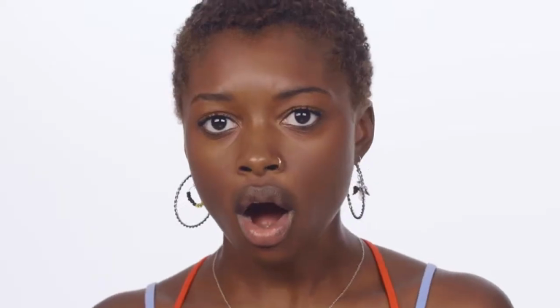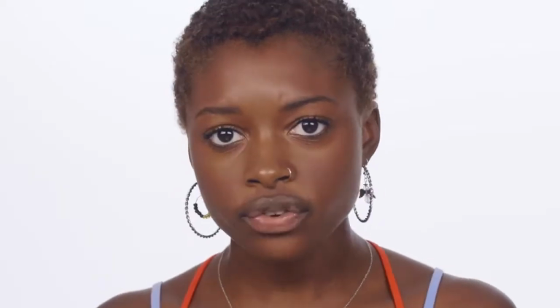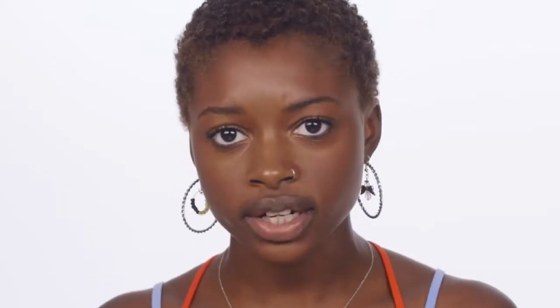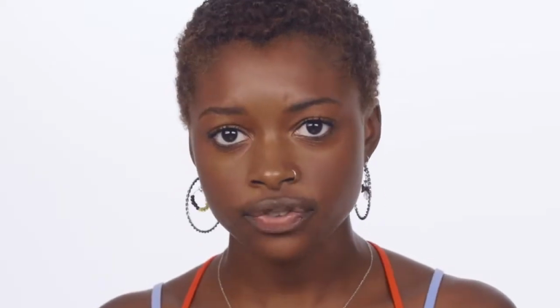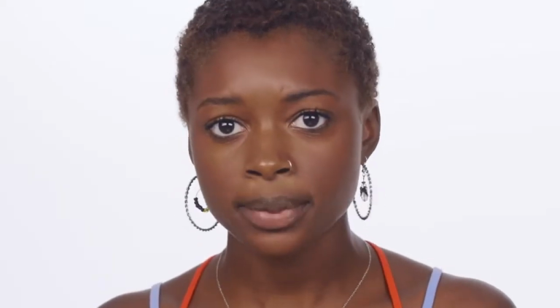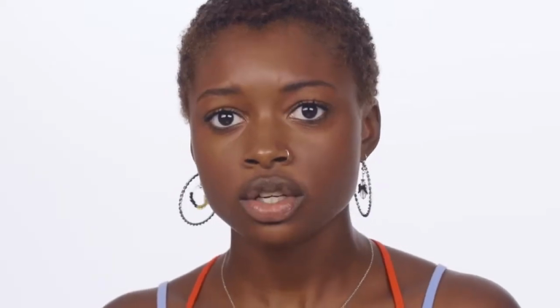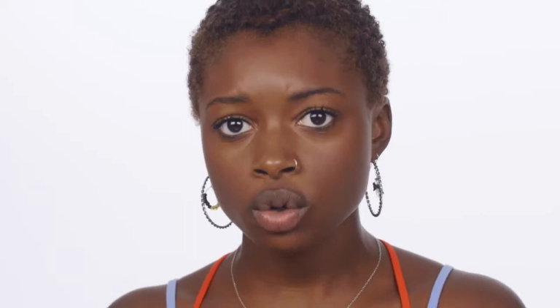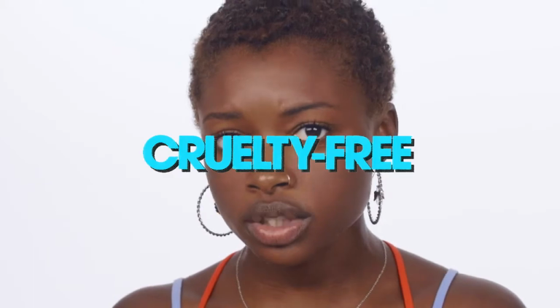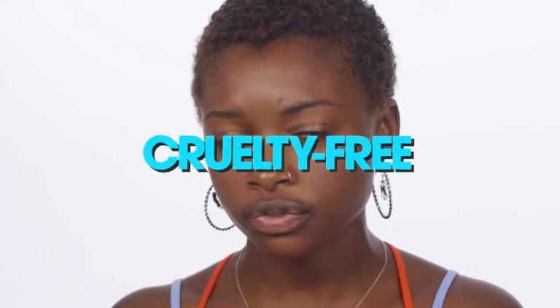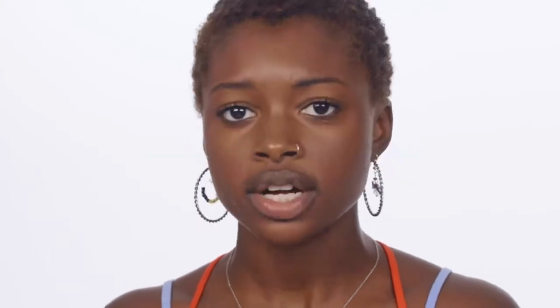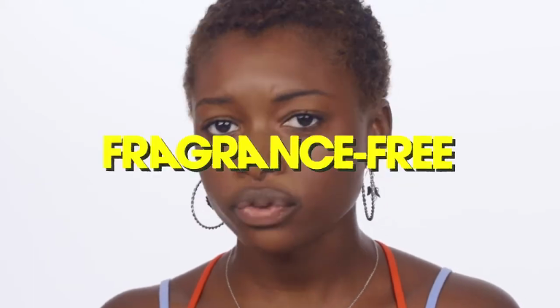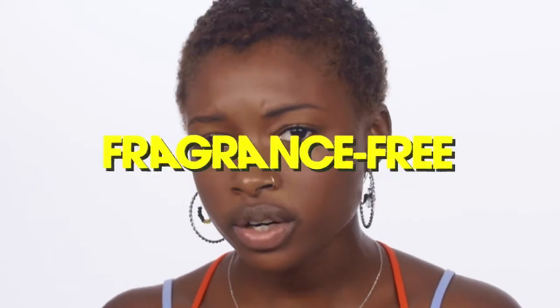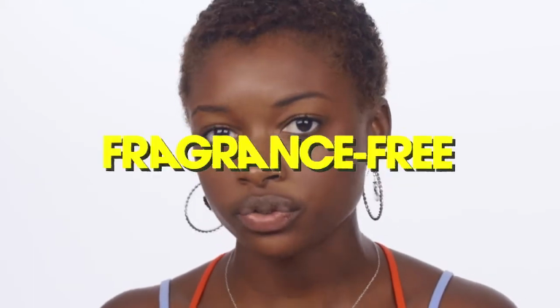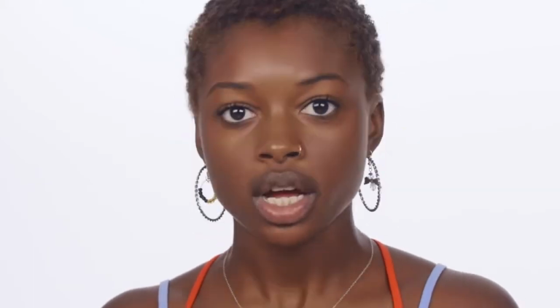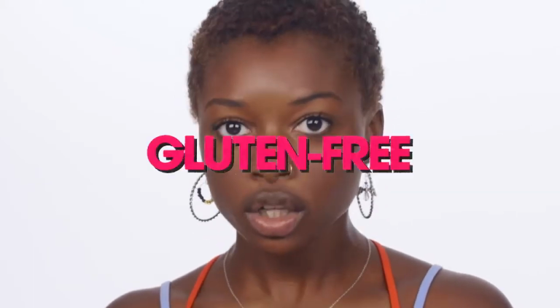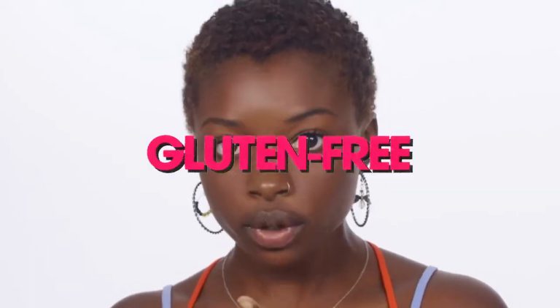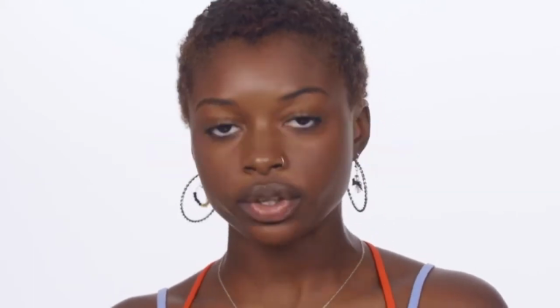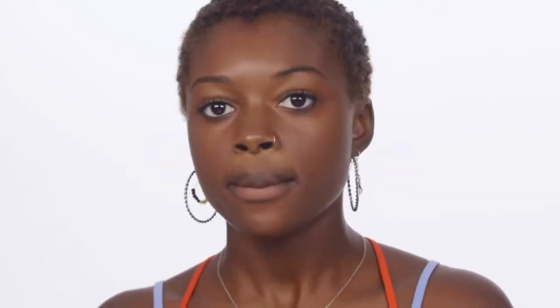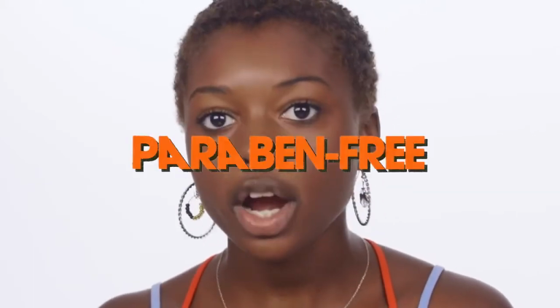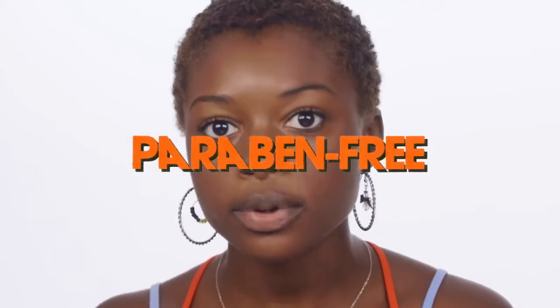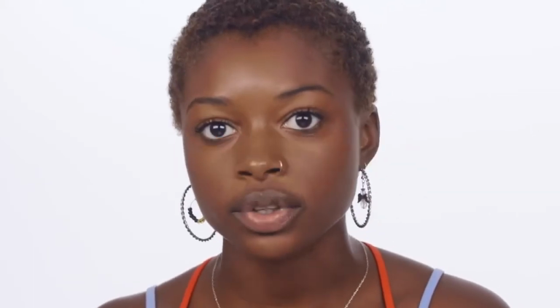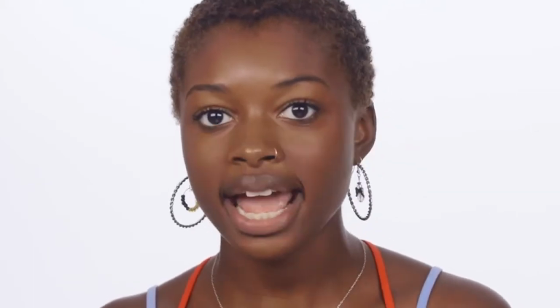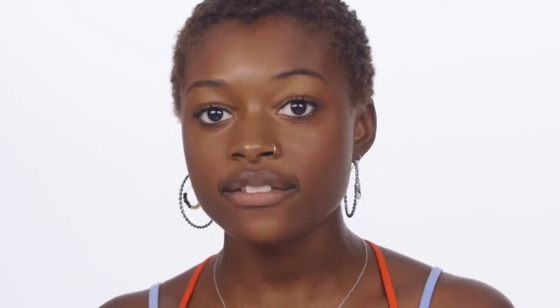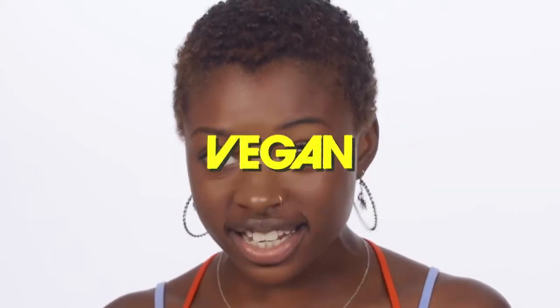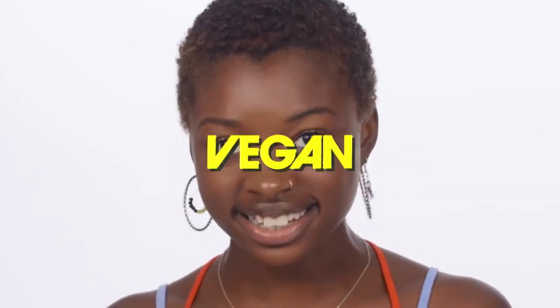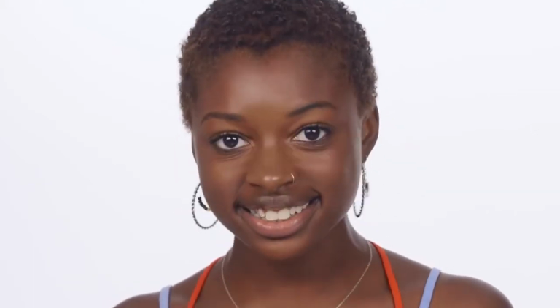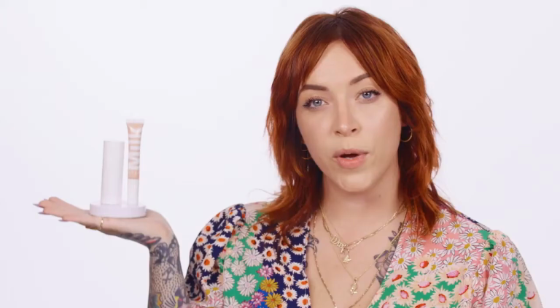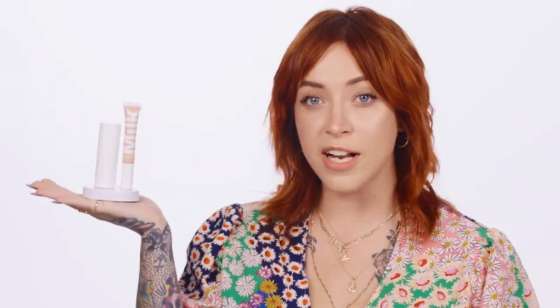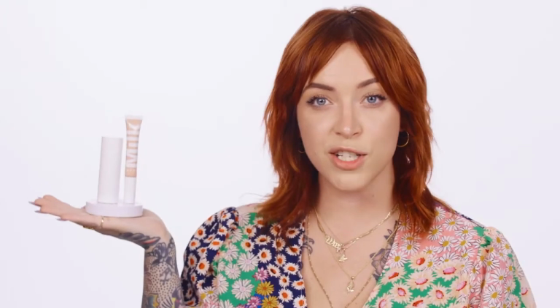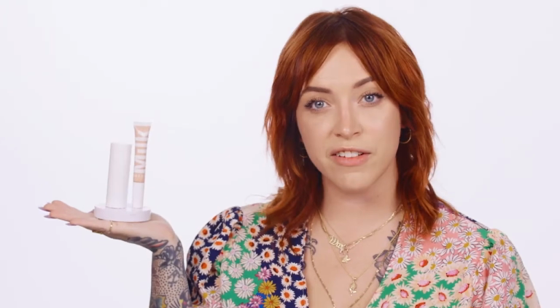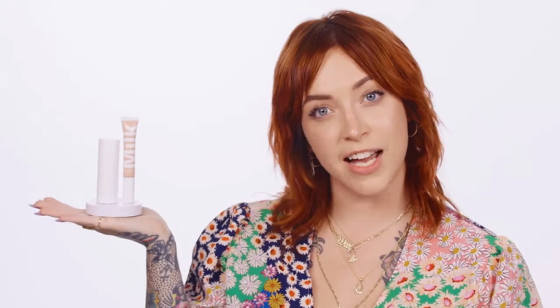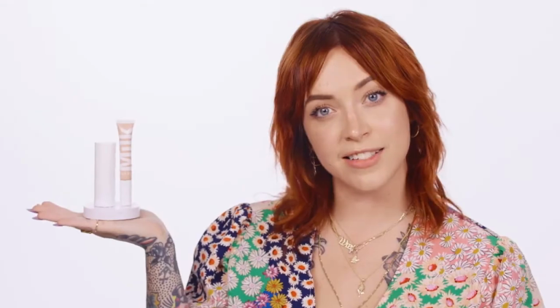All the Flex fam is cruelty-free, fragrance-free, gluten-free, paraben-free, and vegan. We are Now Serving Flex.